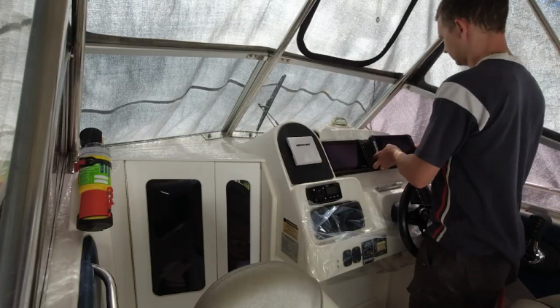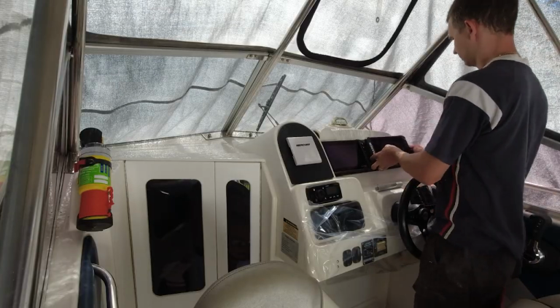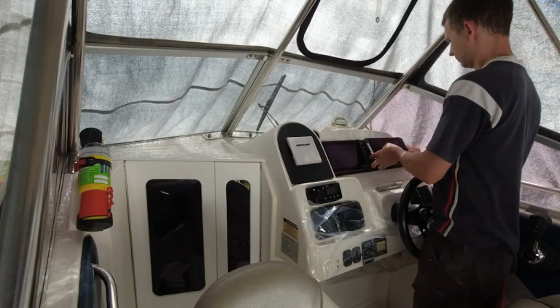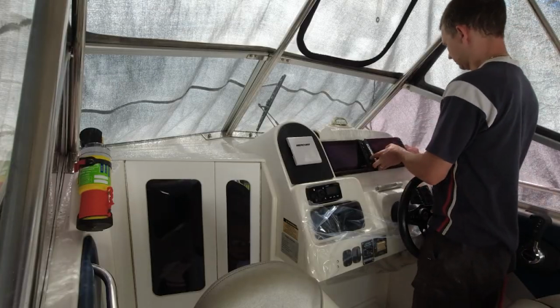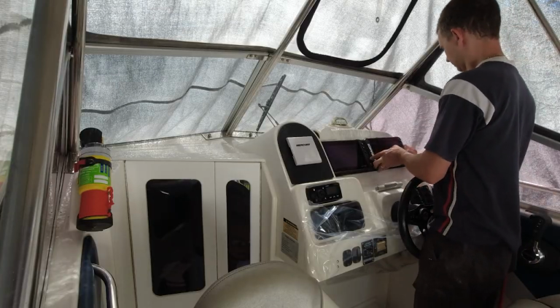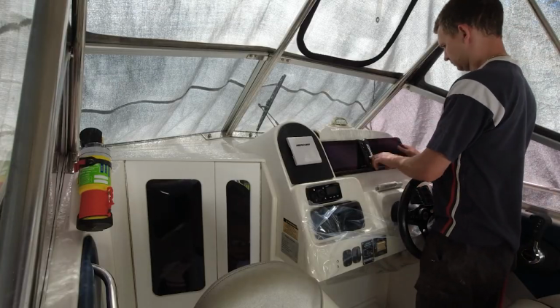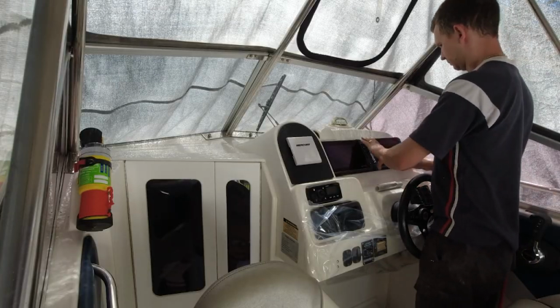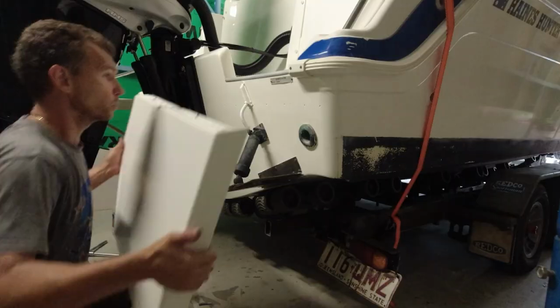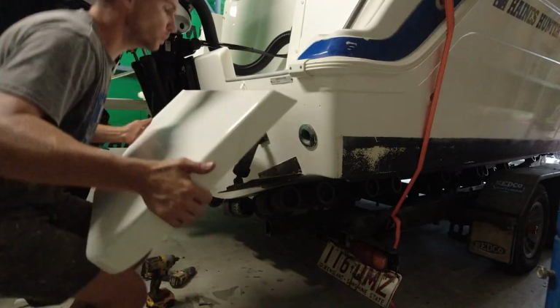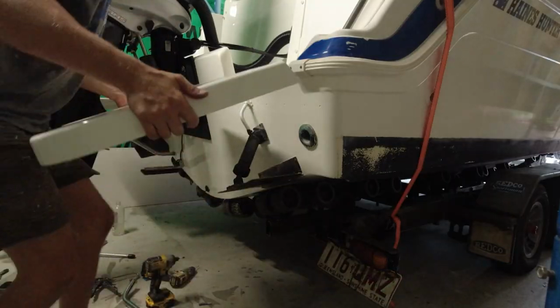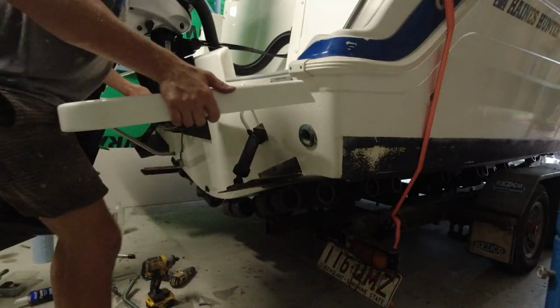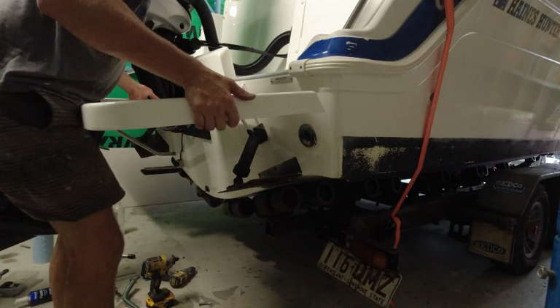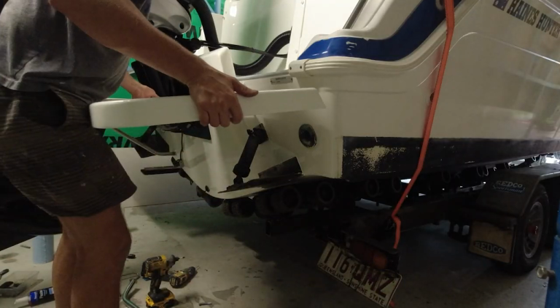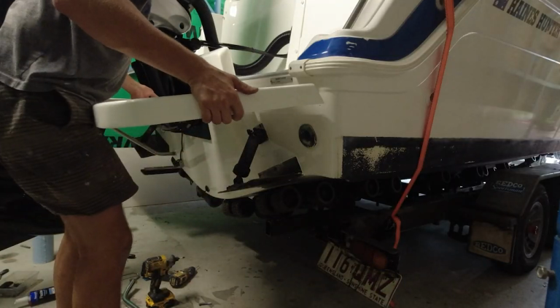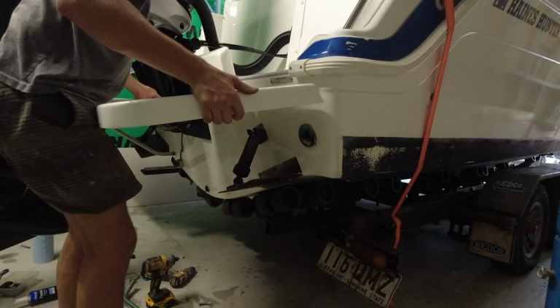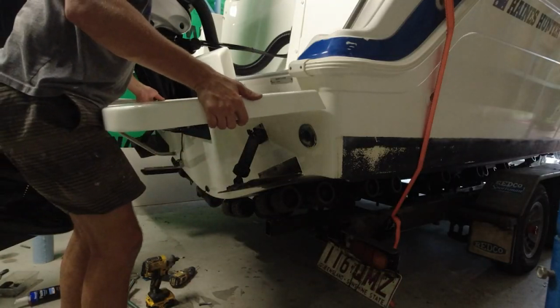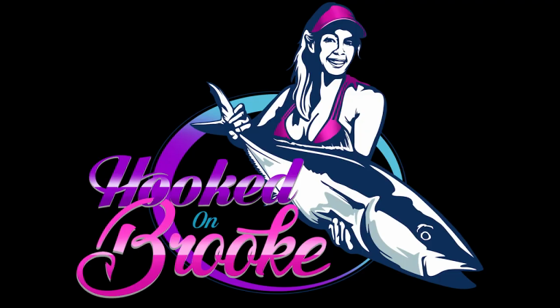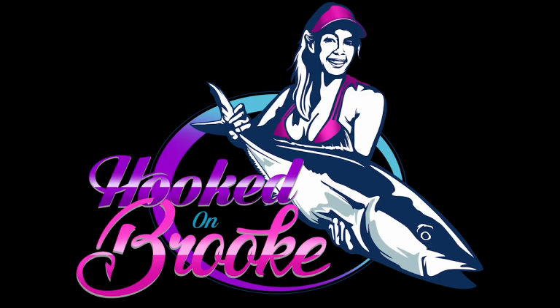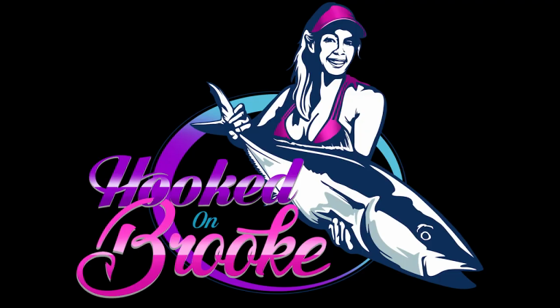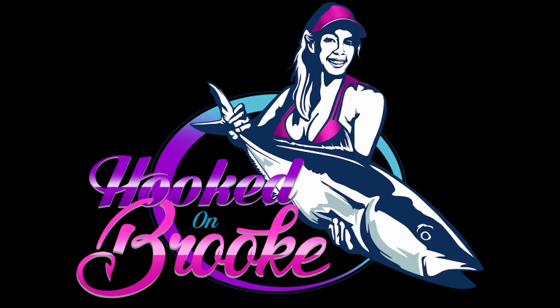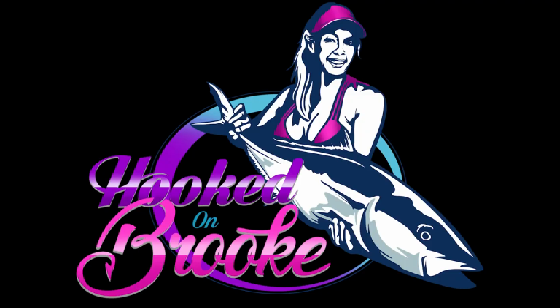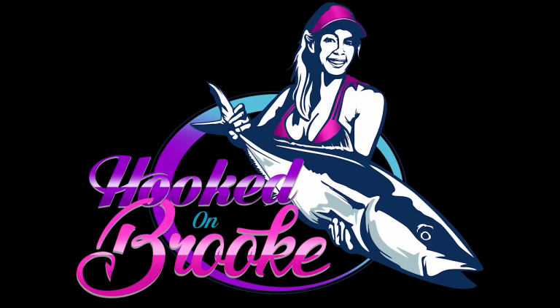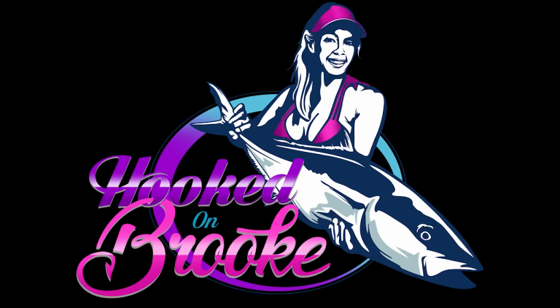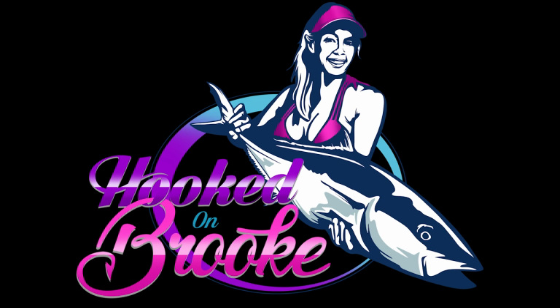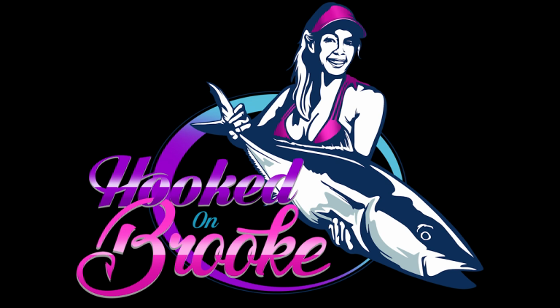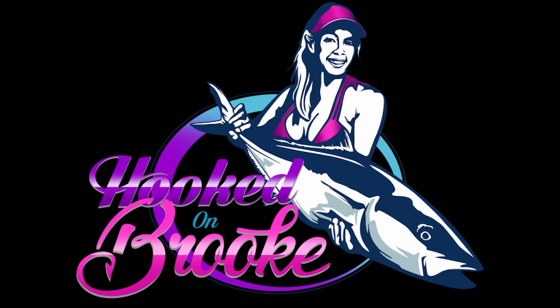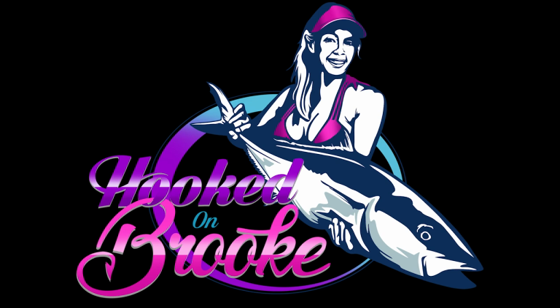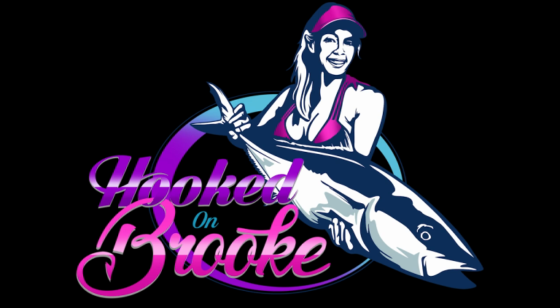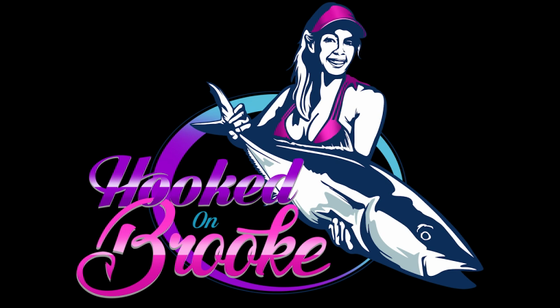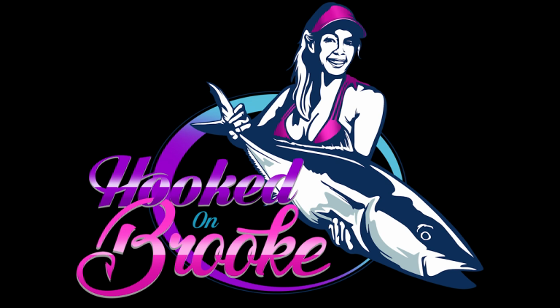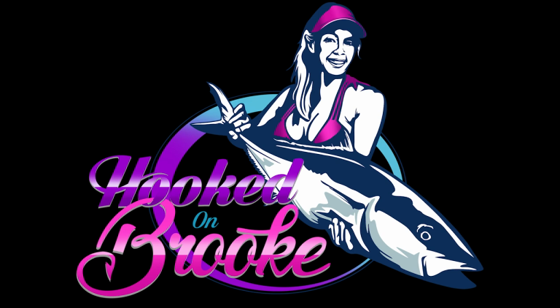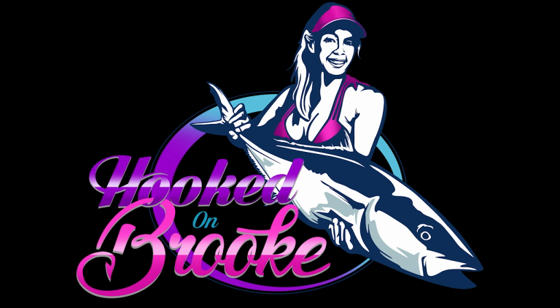Thanks for watching this episode, guys. Stay tuned because there'll be more episodes on this to come. Bye now.